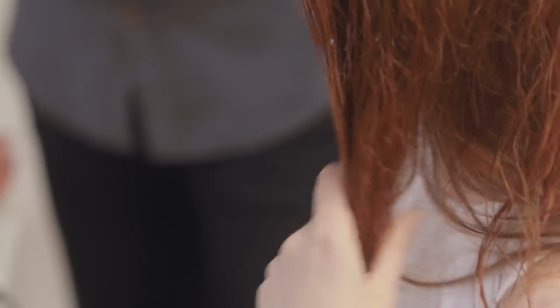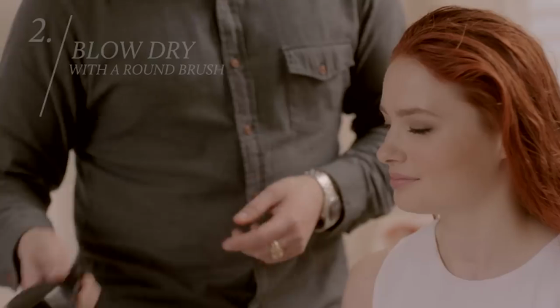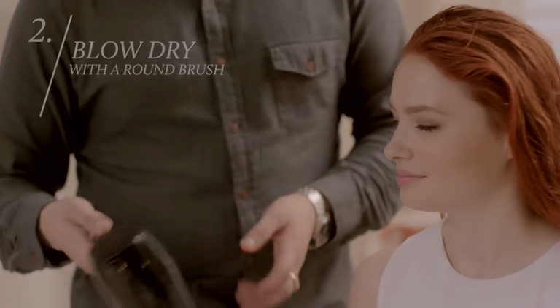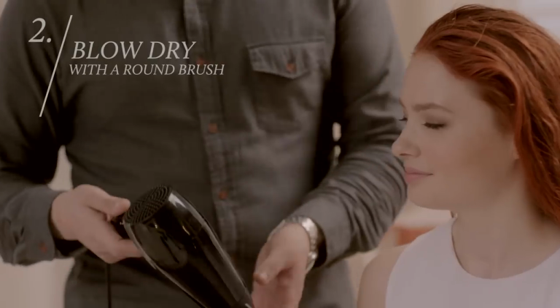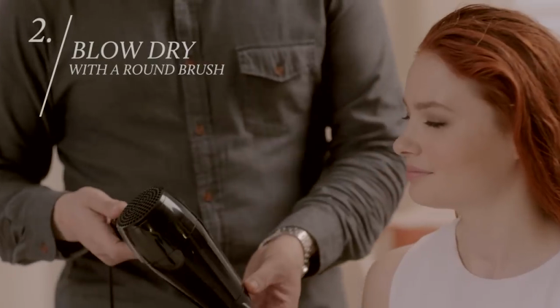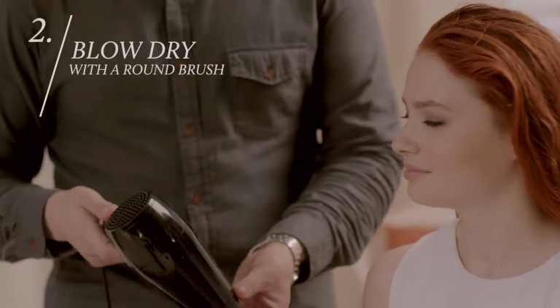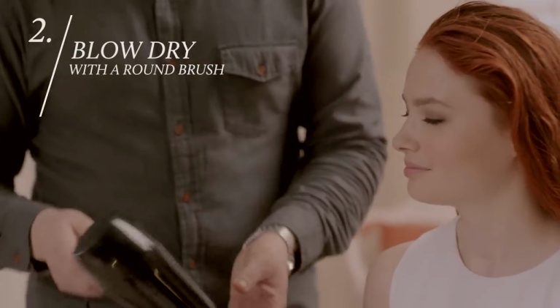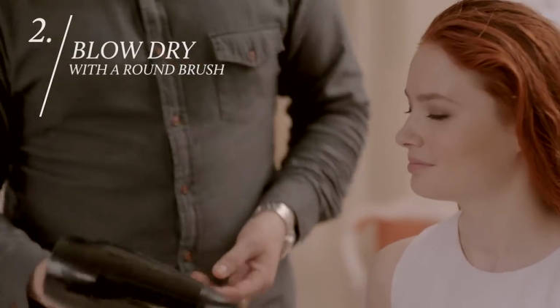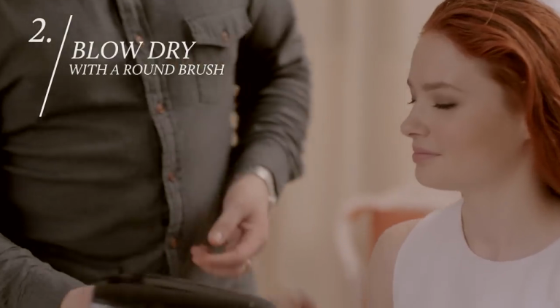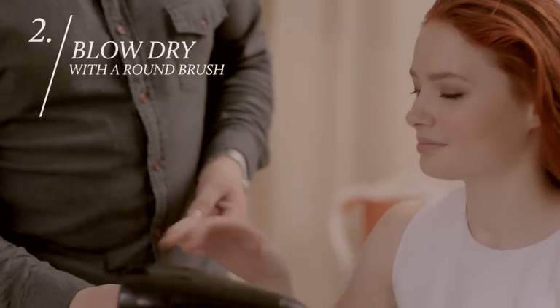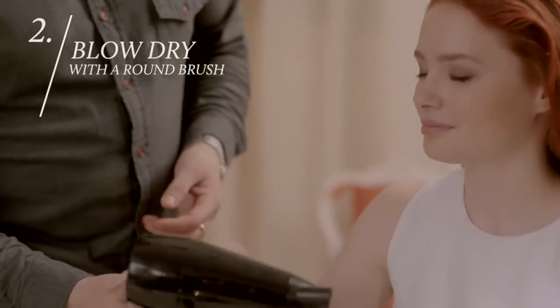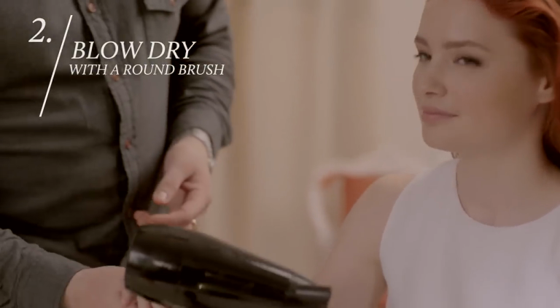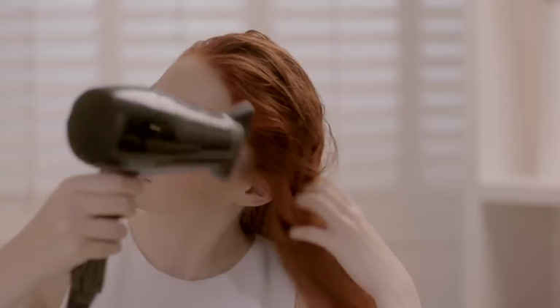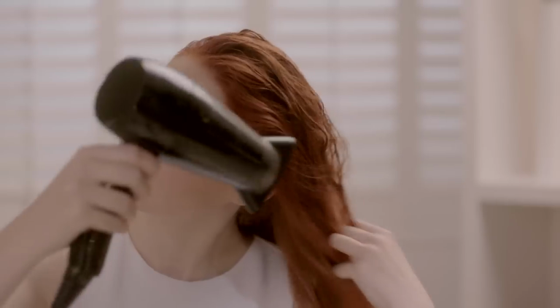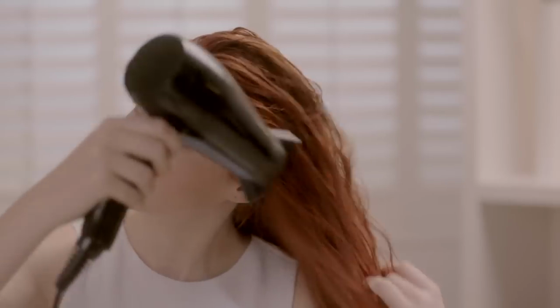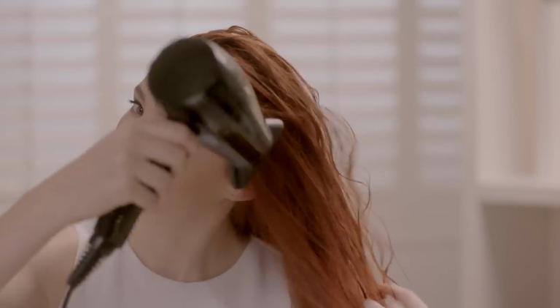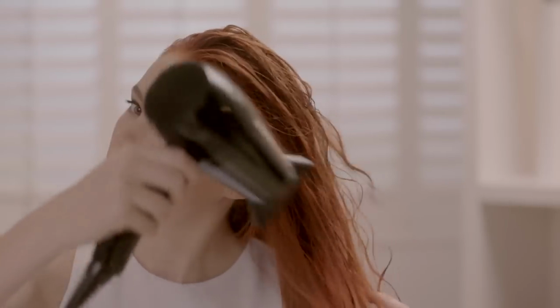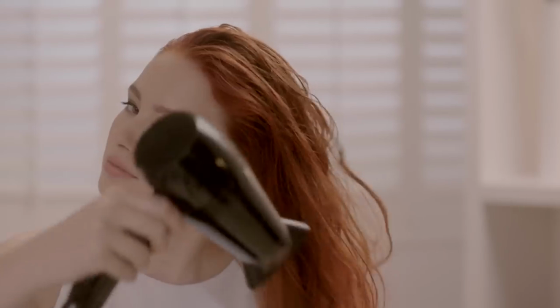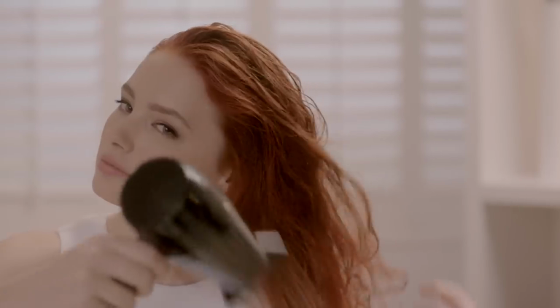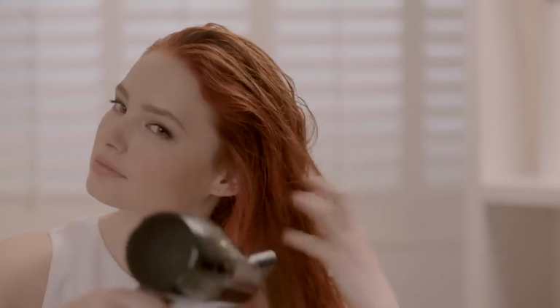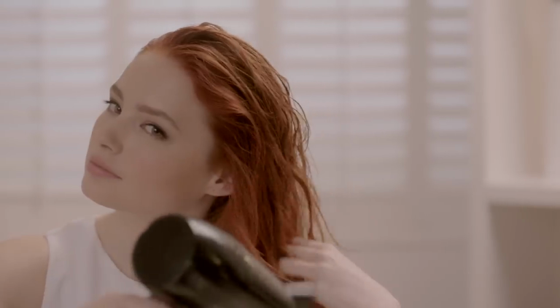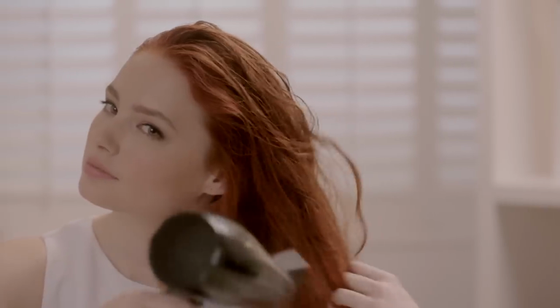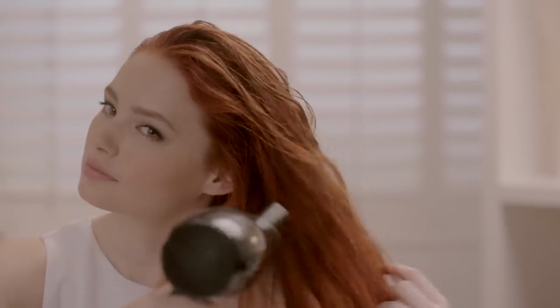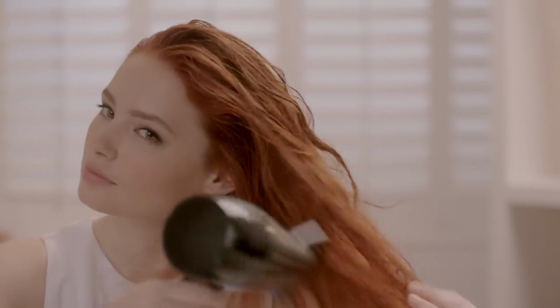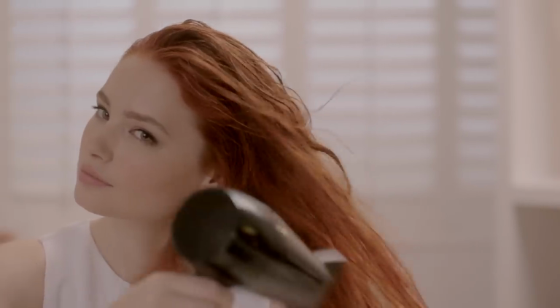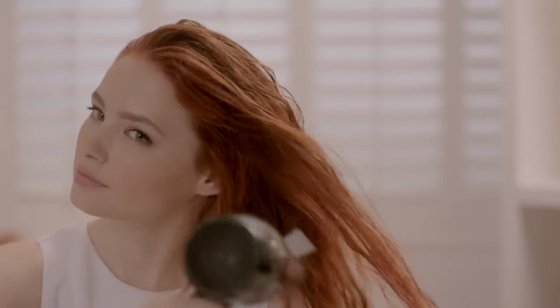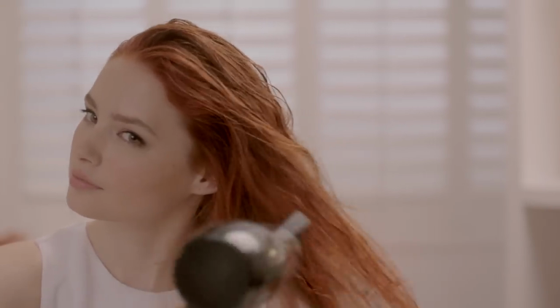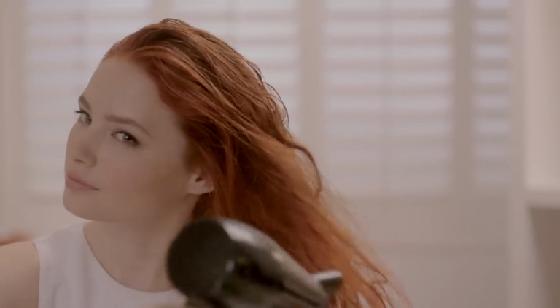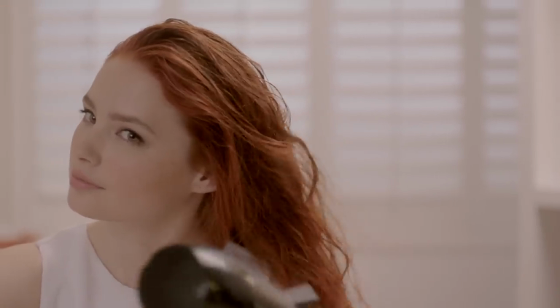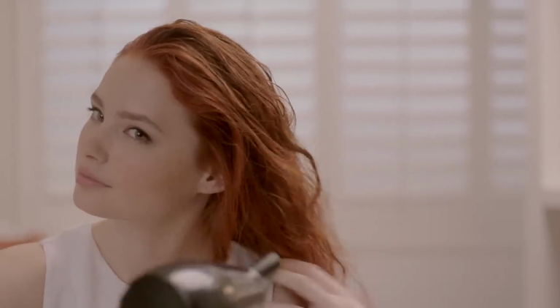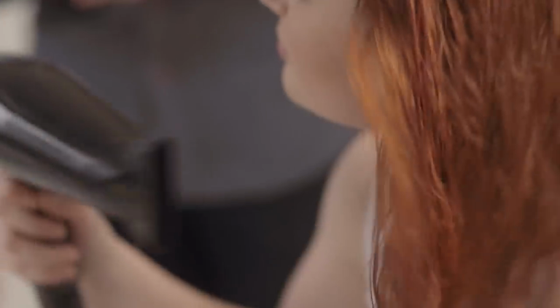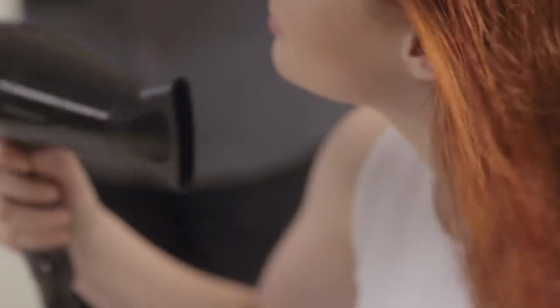Now we're going to start drying. Take medium-sized sections of hair, then dry each section horizontally.